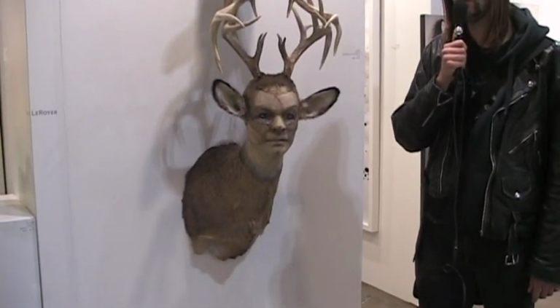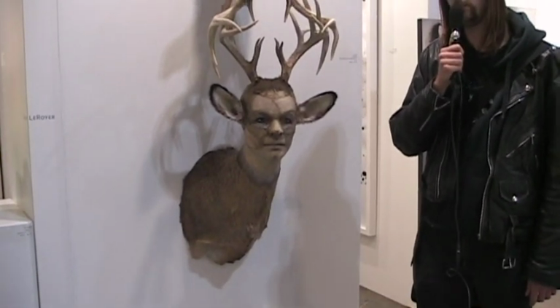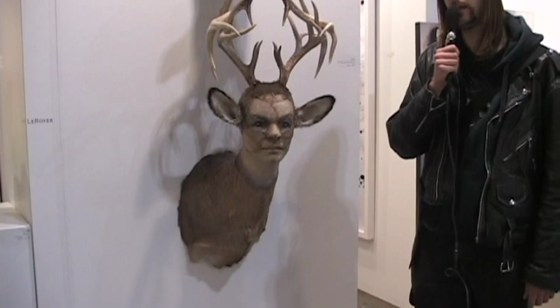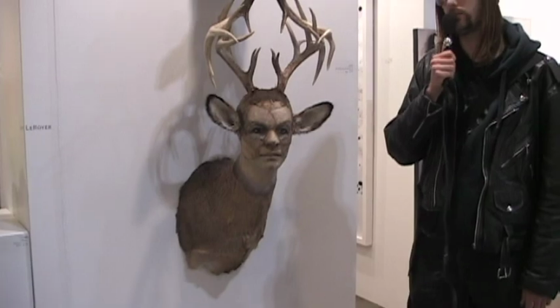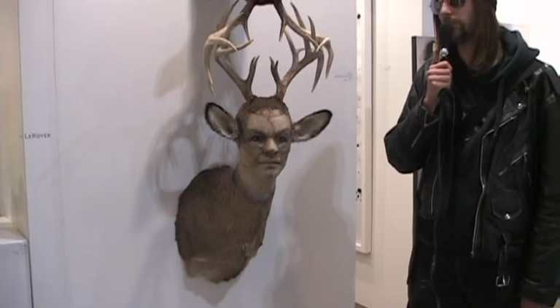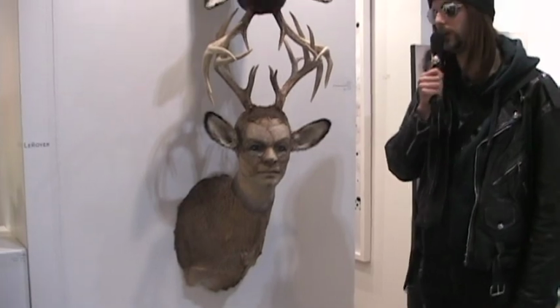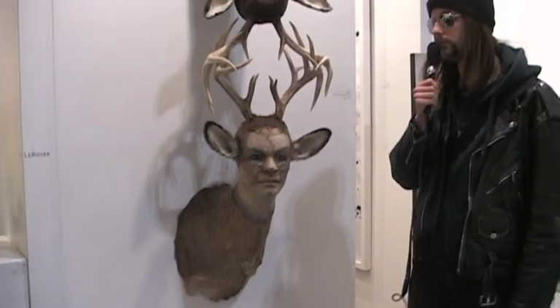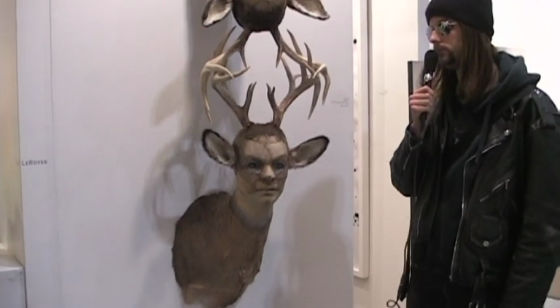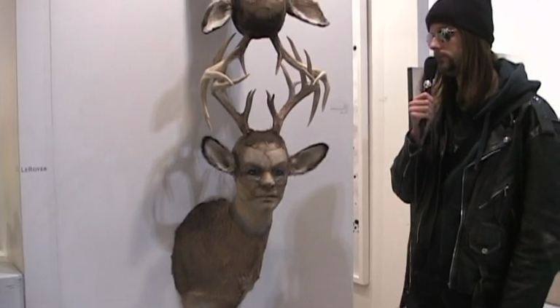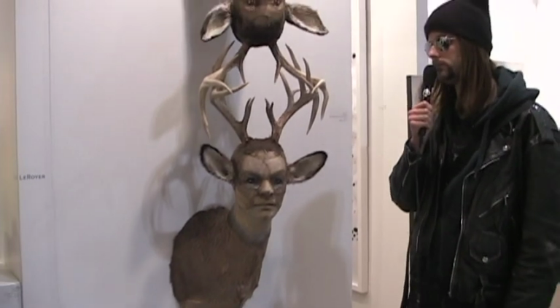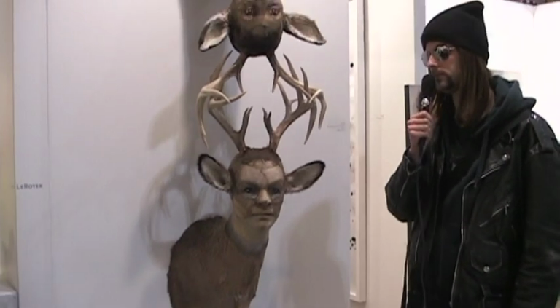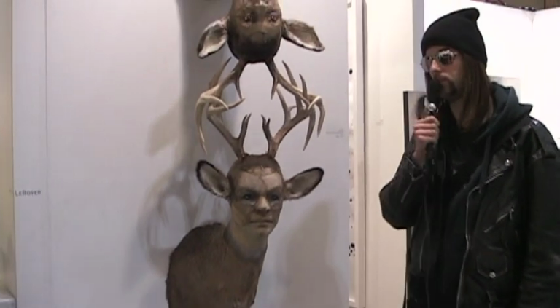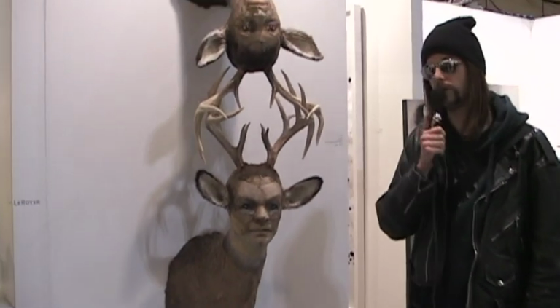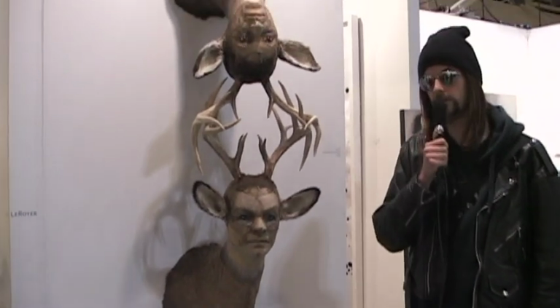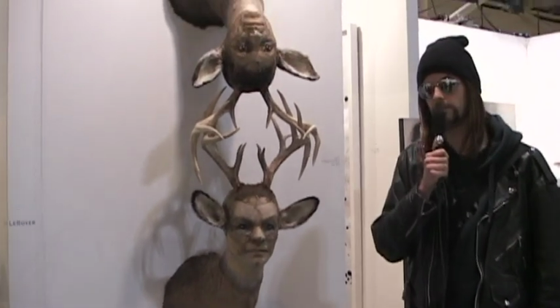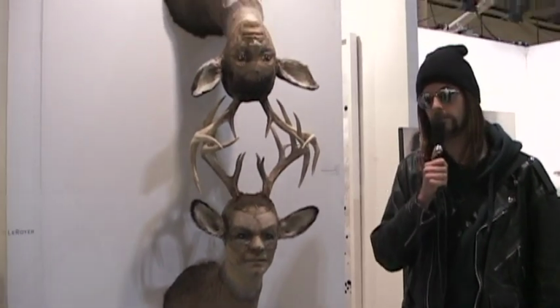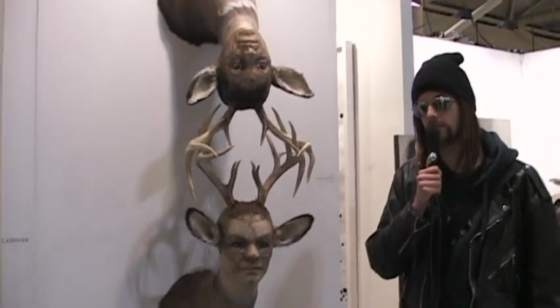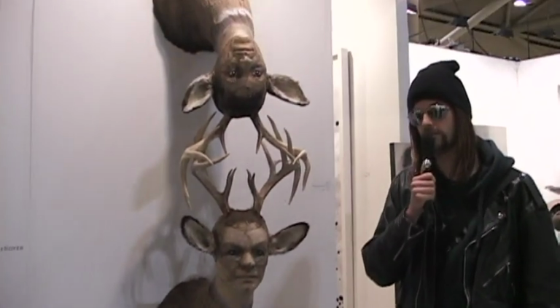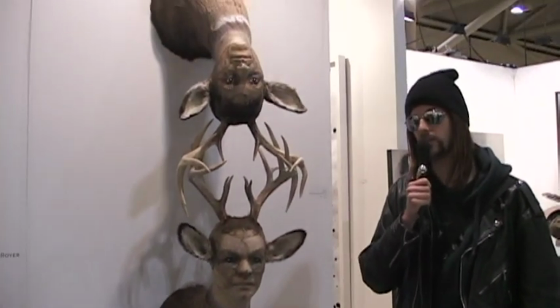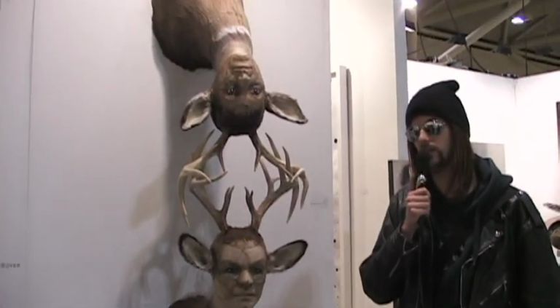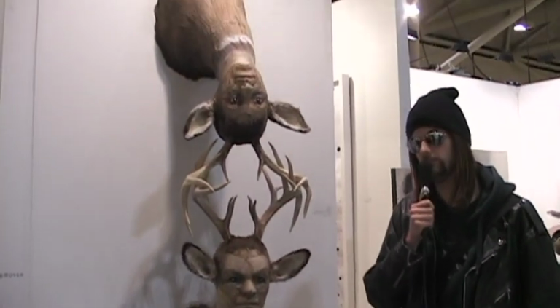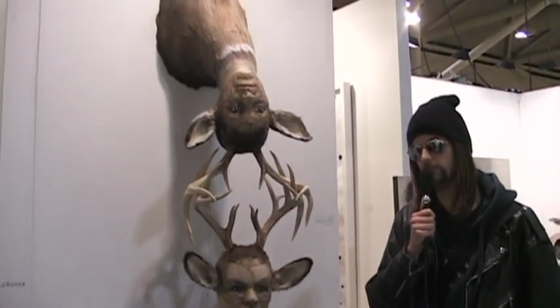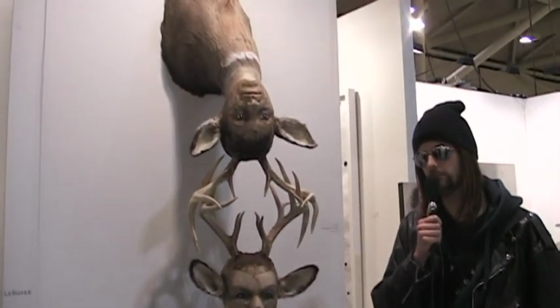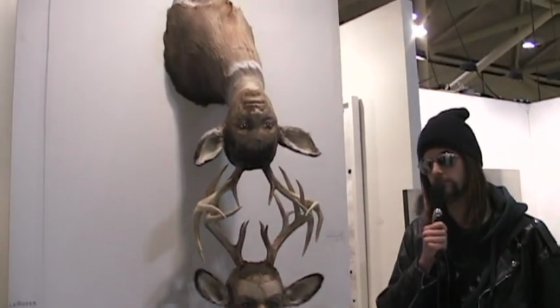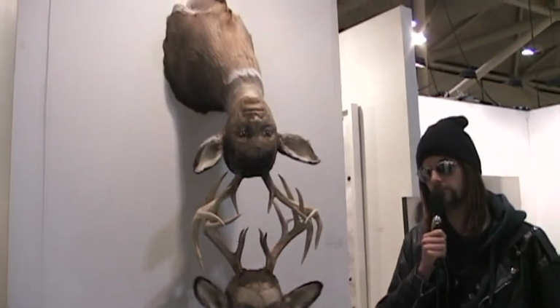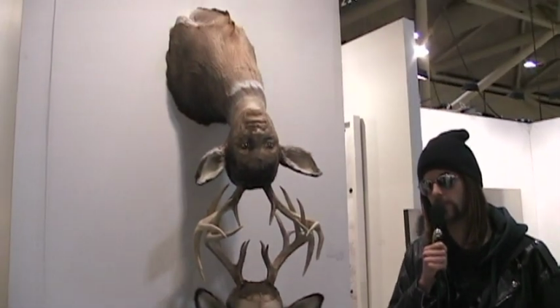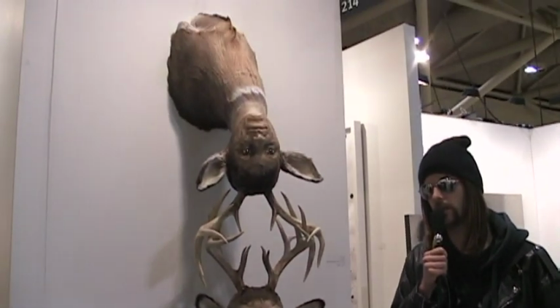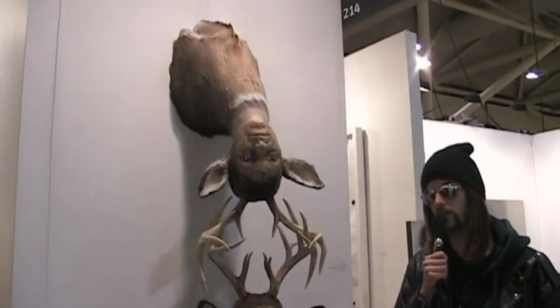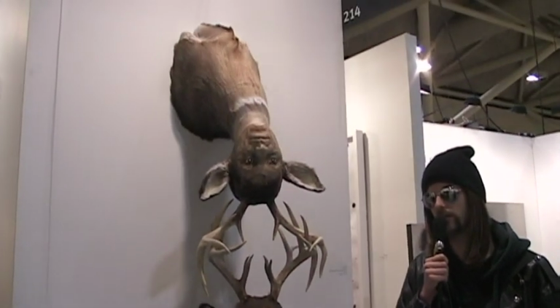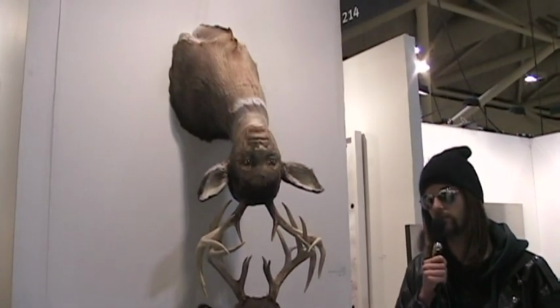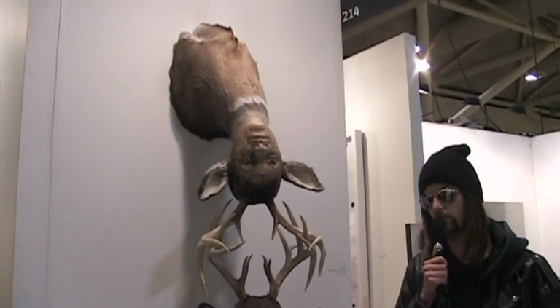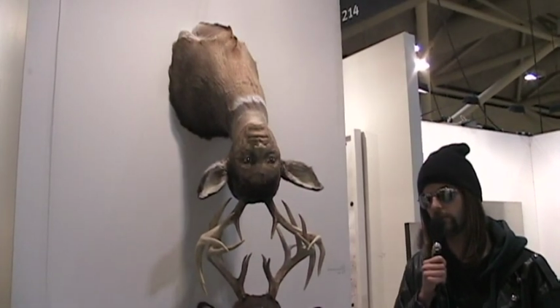Some antlers in there, it's pointy, it's fucked up, it's got a lot of good things going for it.